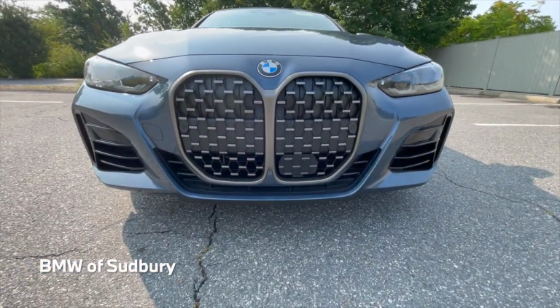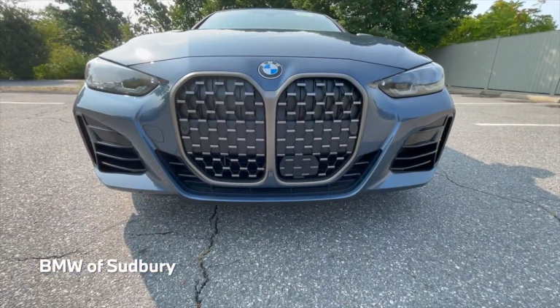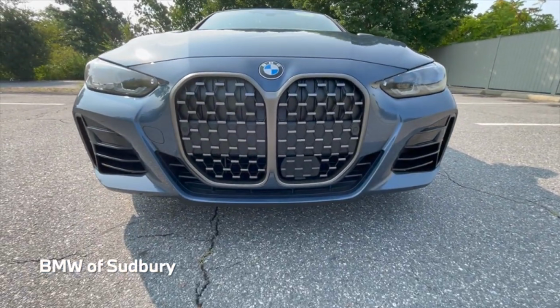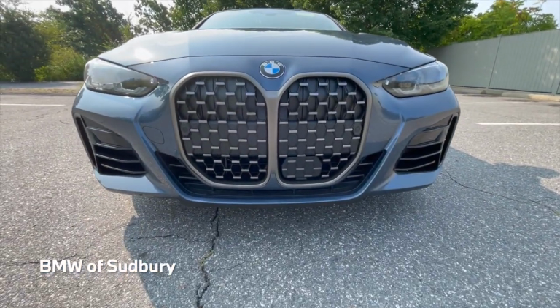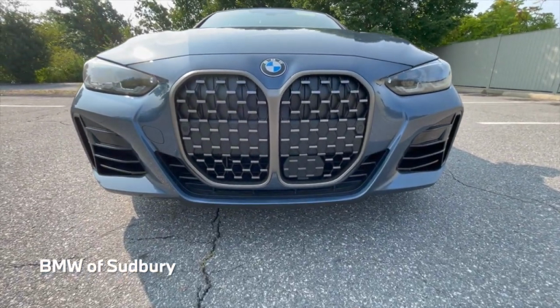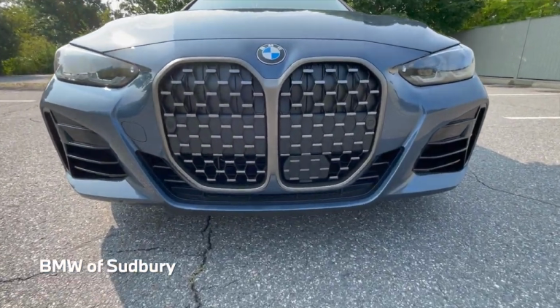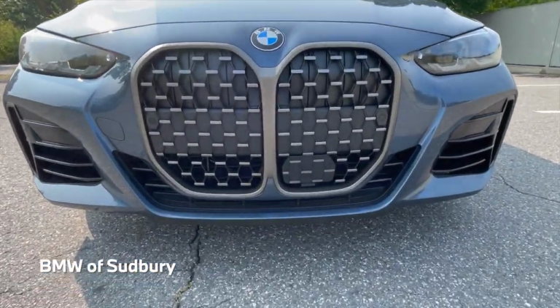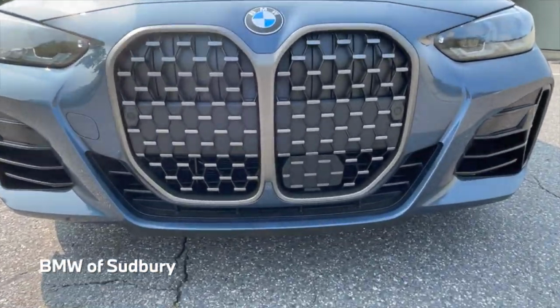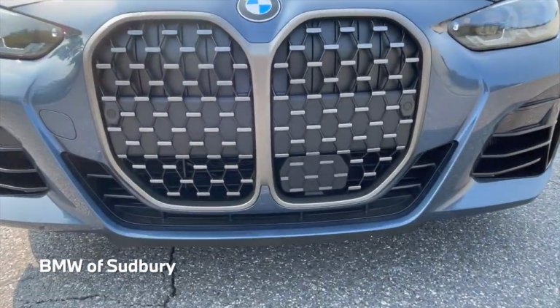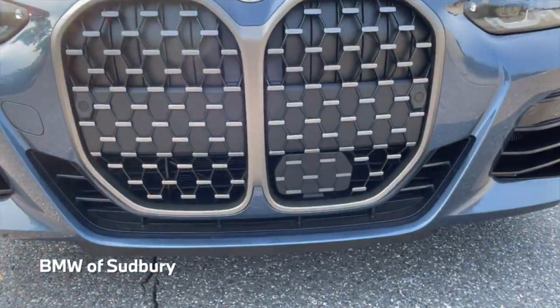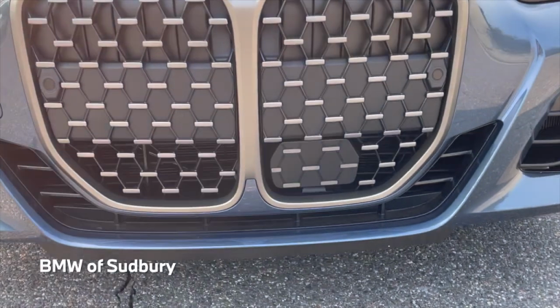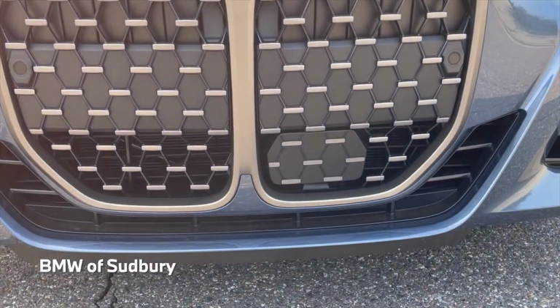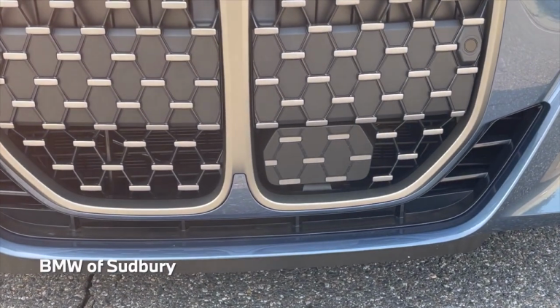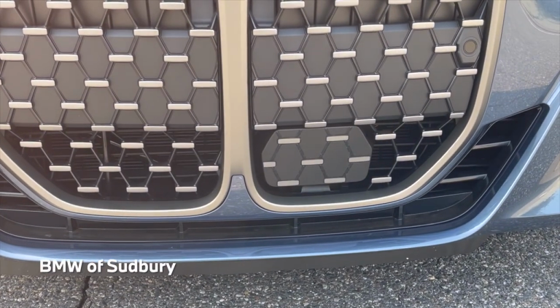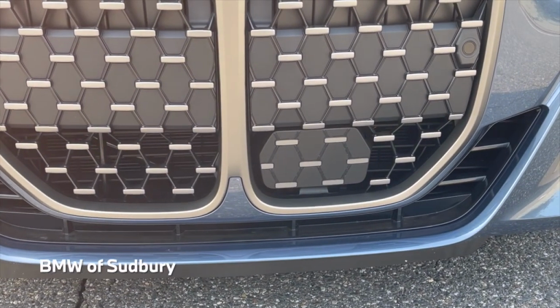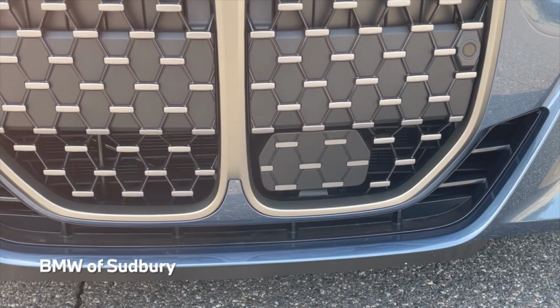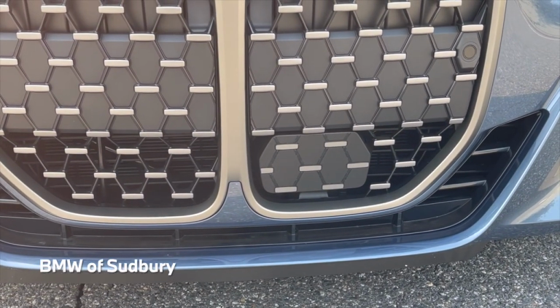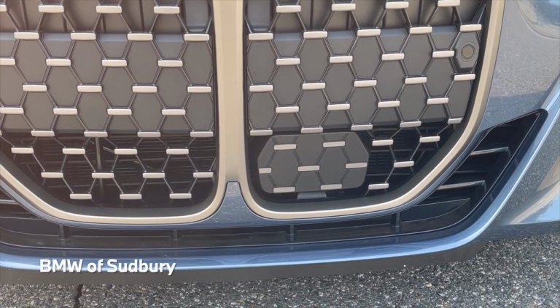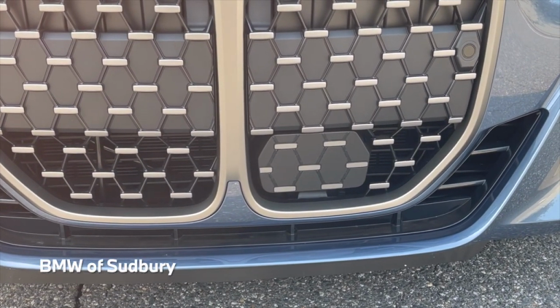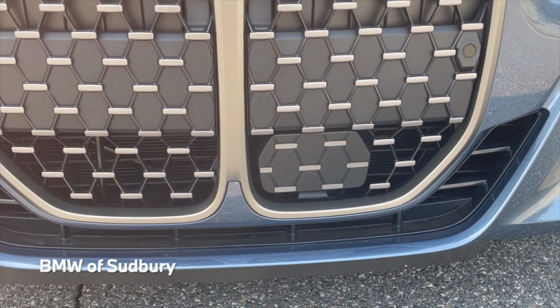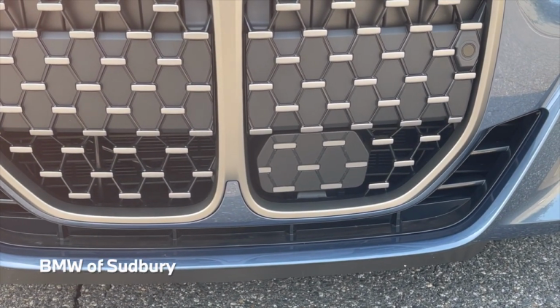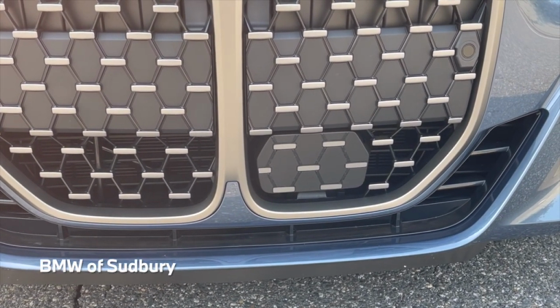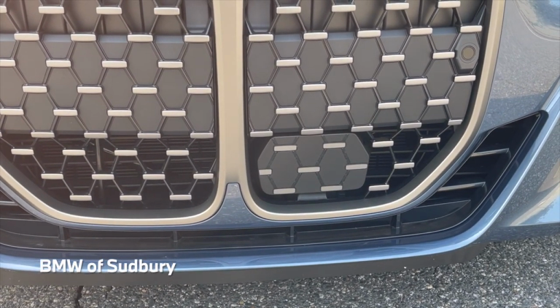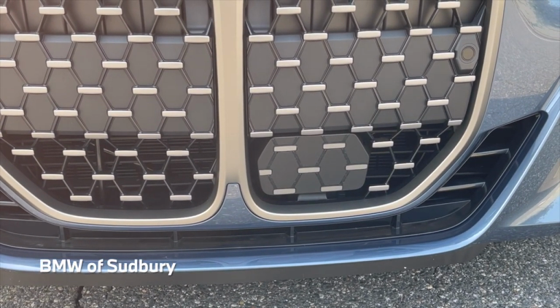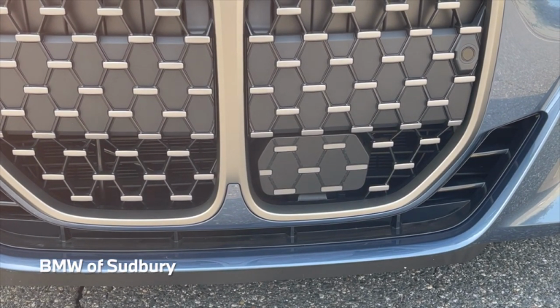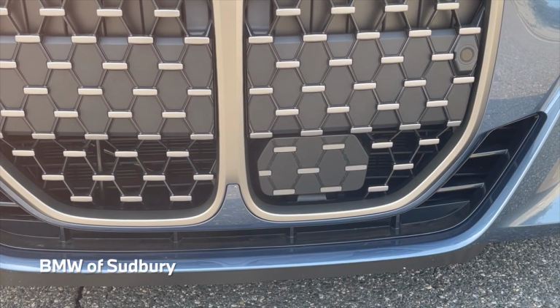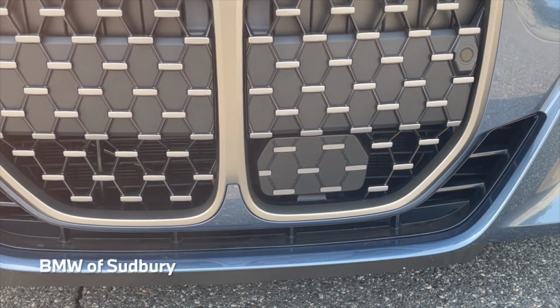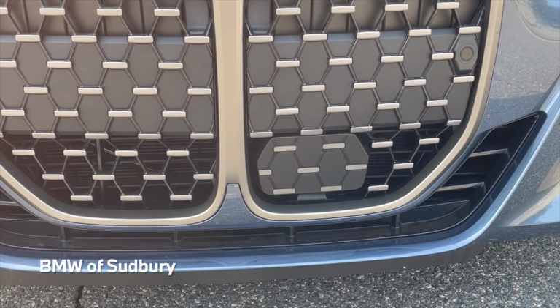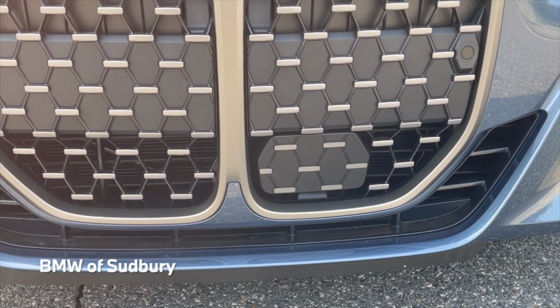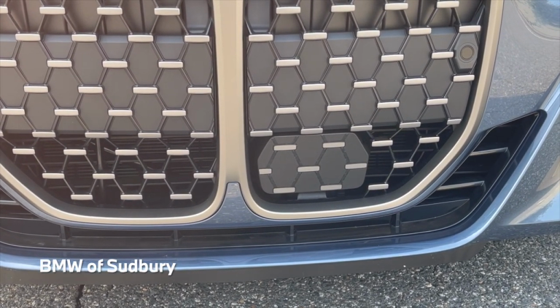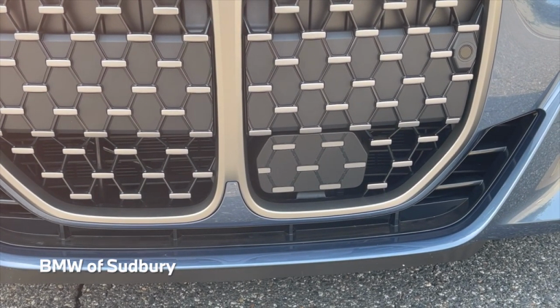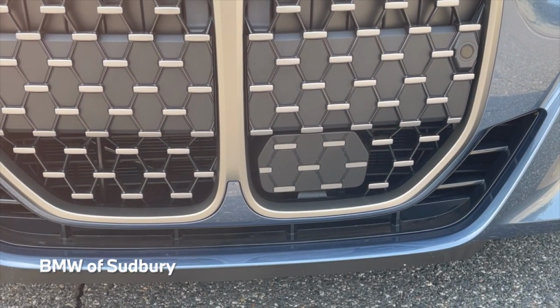This car also has the driving assistance professional package. You can see the sensor right there — they try to do their best to blend it in with the grille.